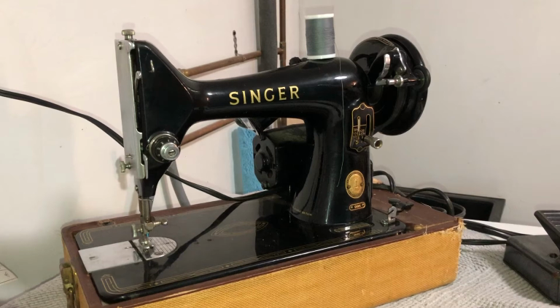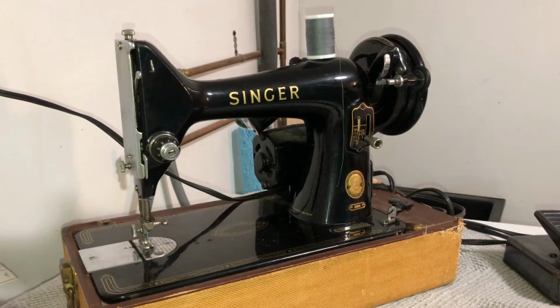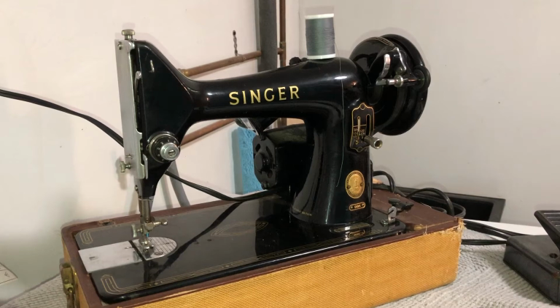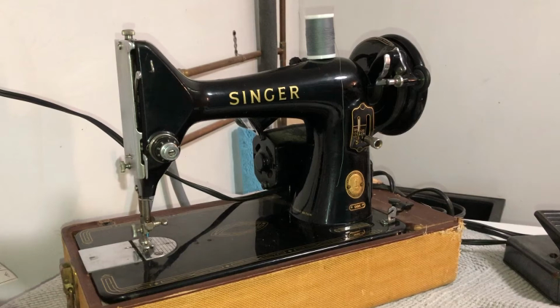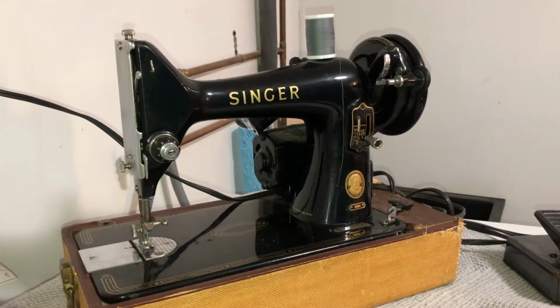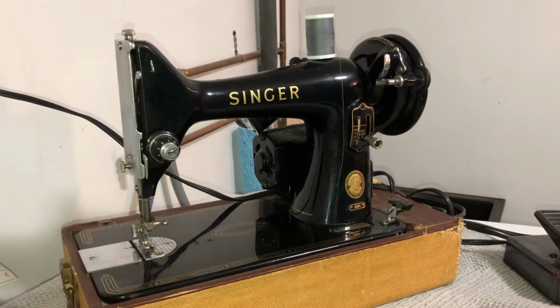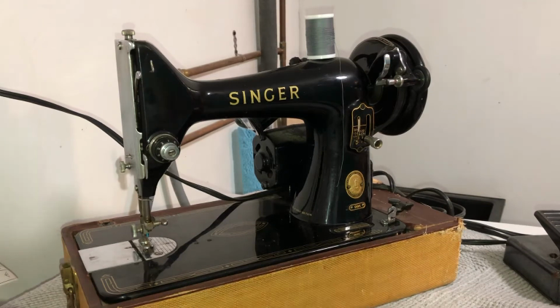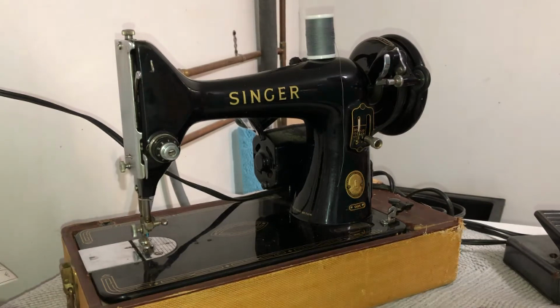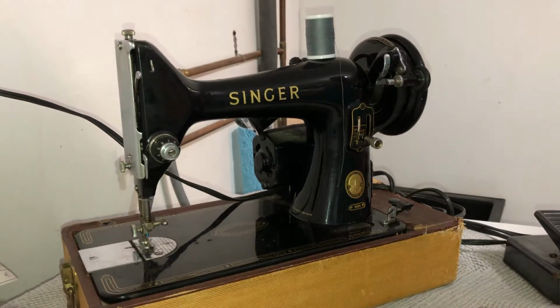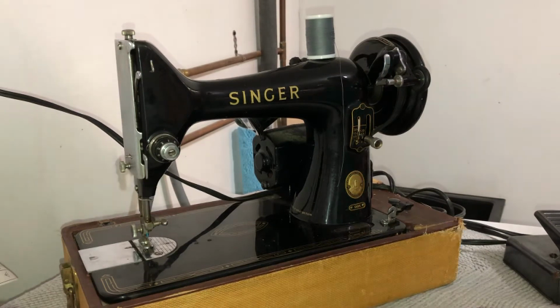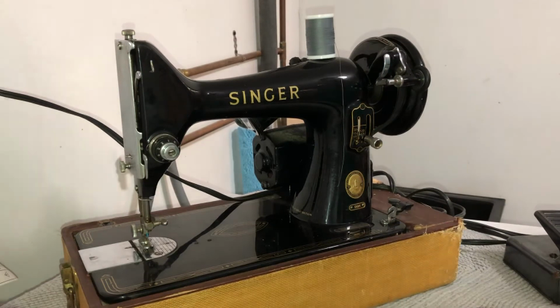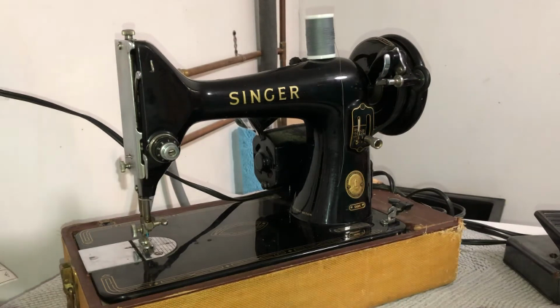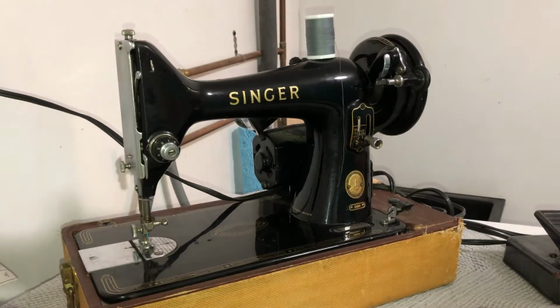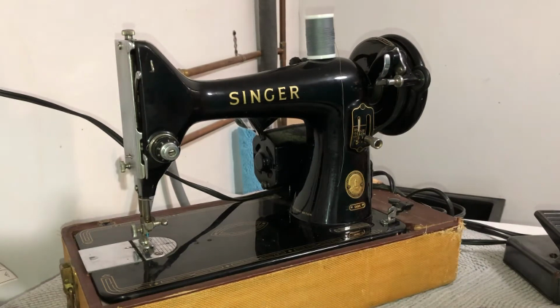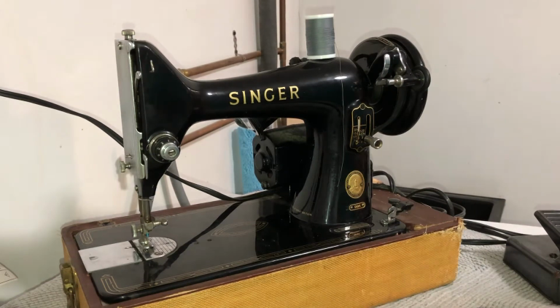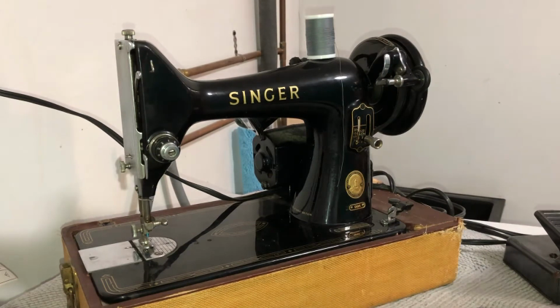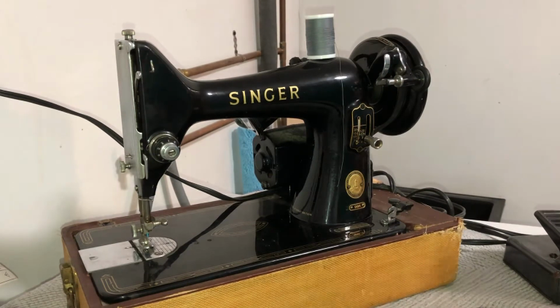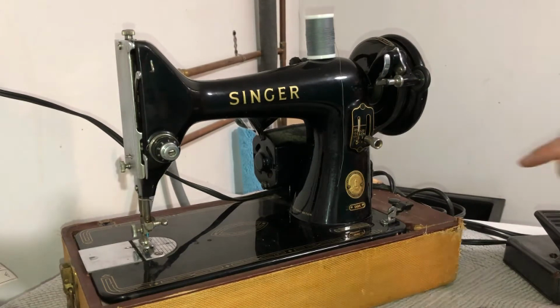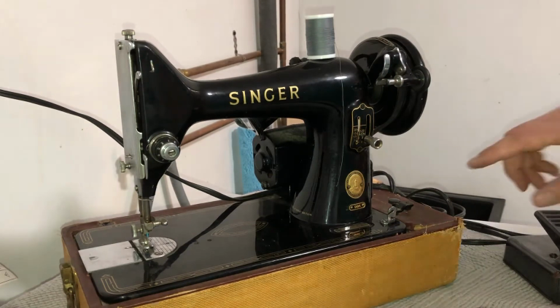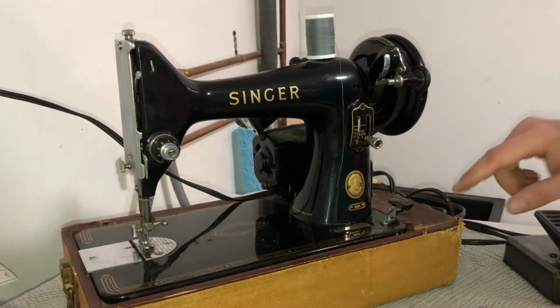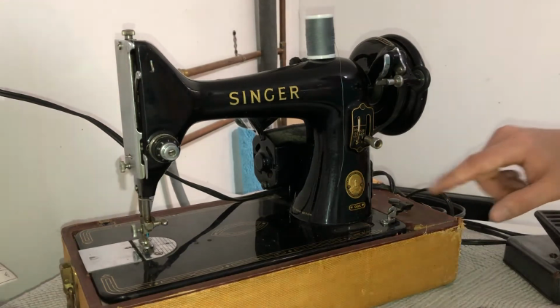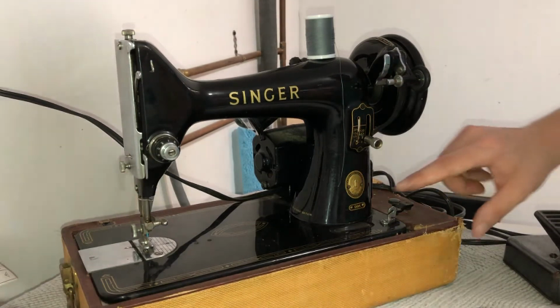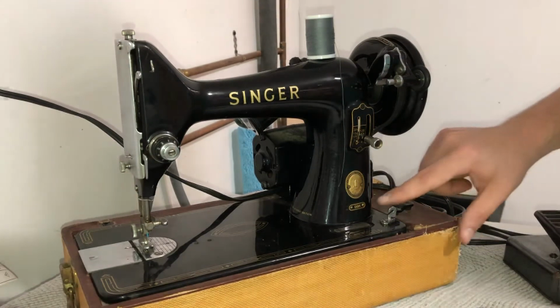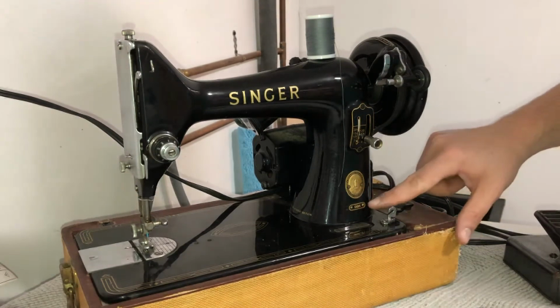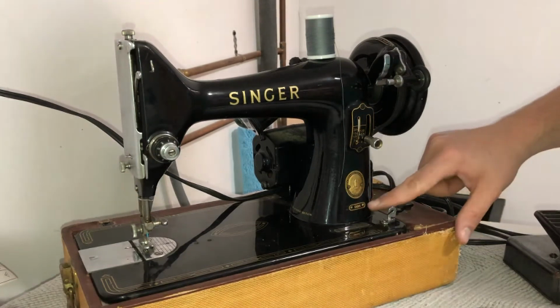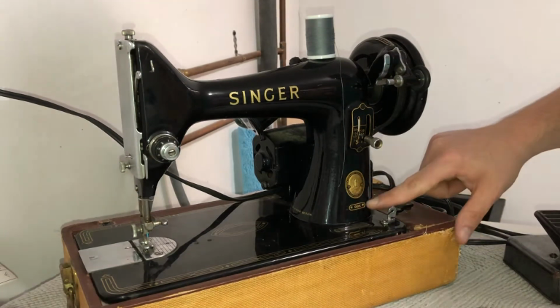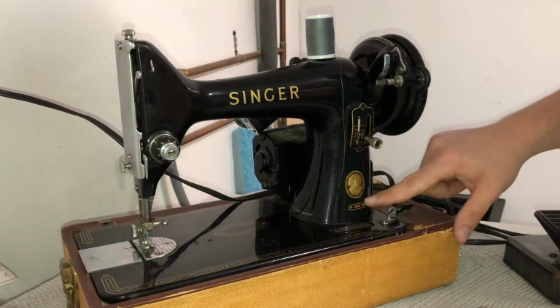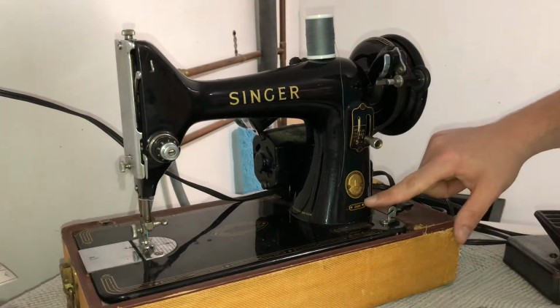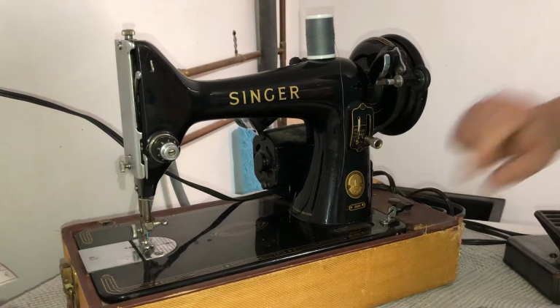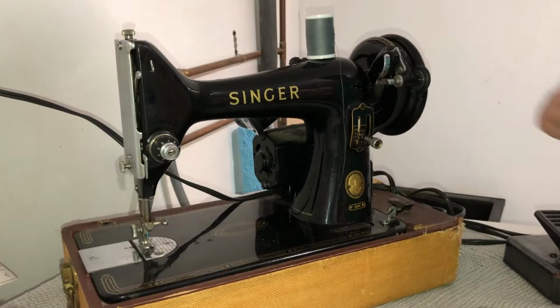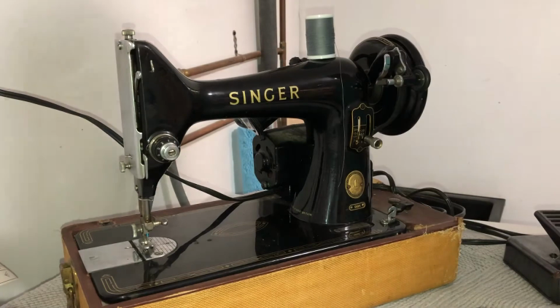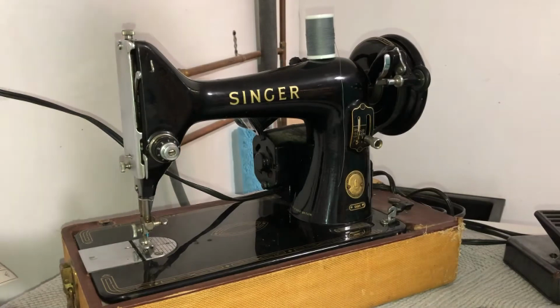Hey there folks, in today's video I'm going to show you how to thread a bobbin on a Singer 99k sewing machine.